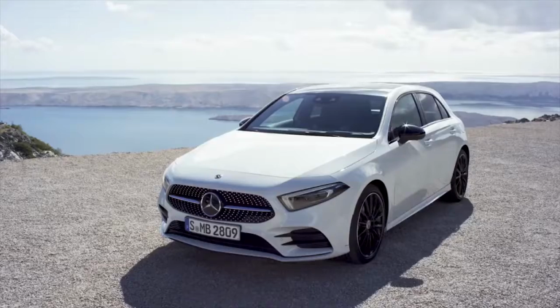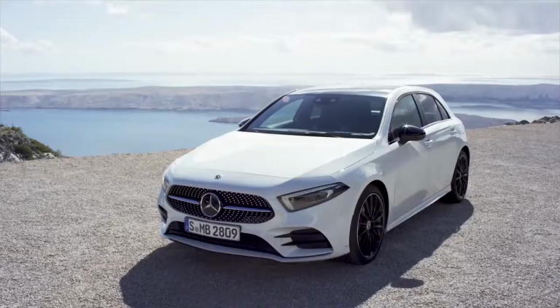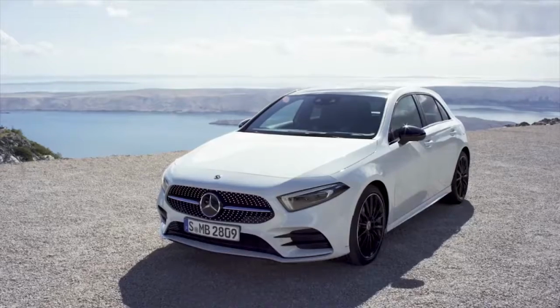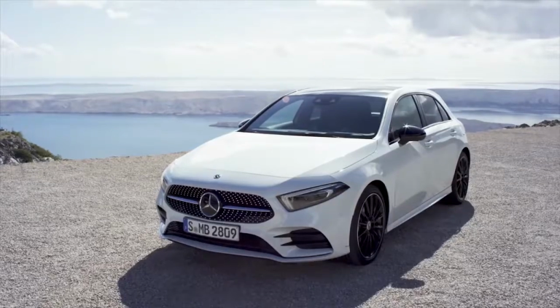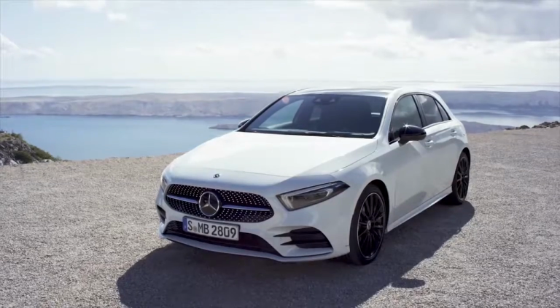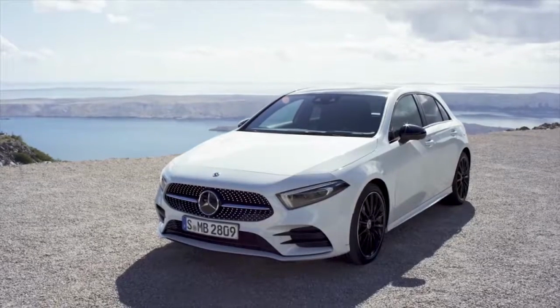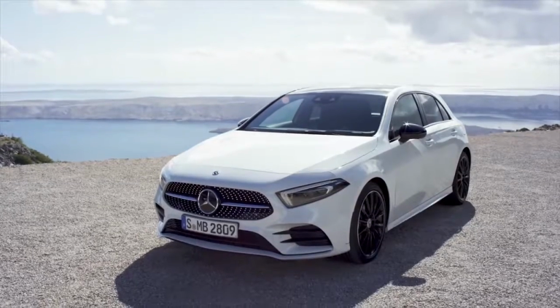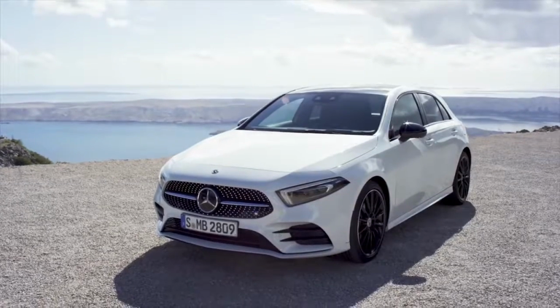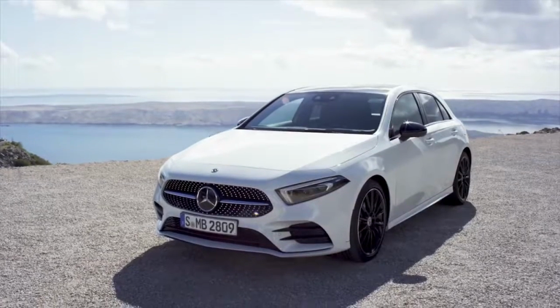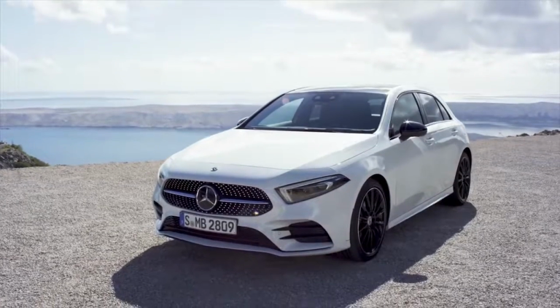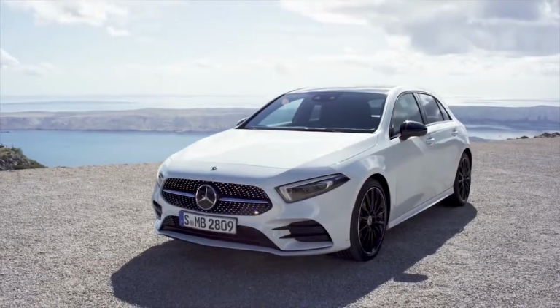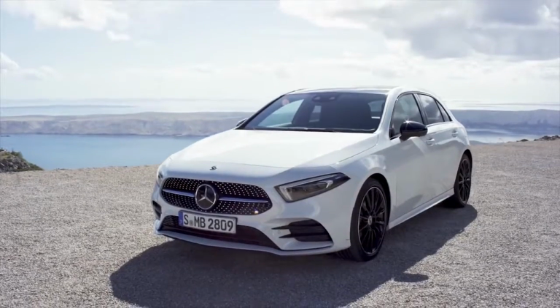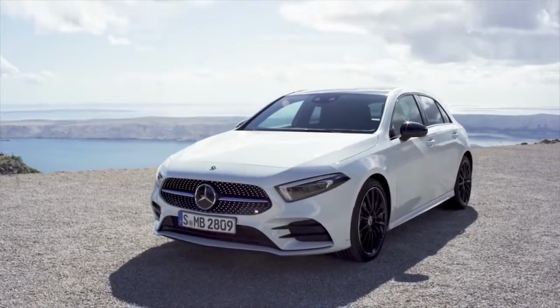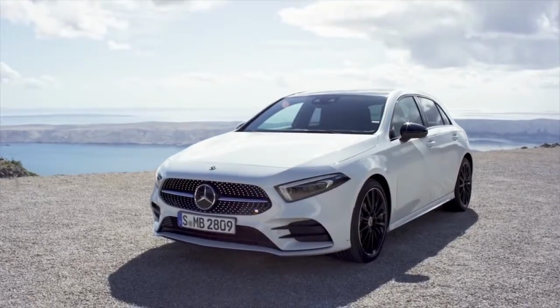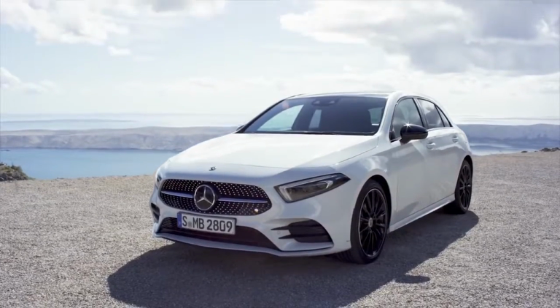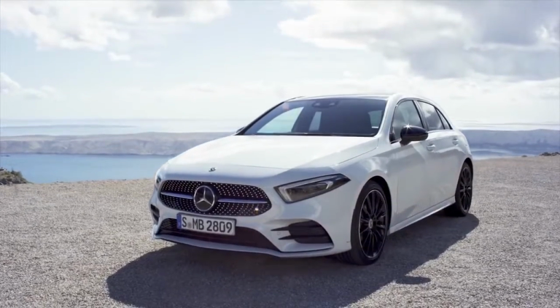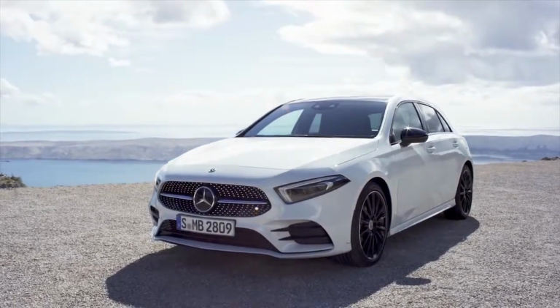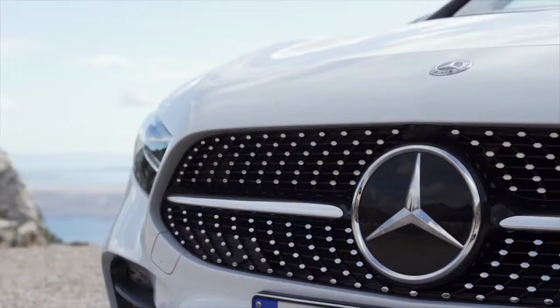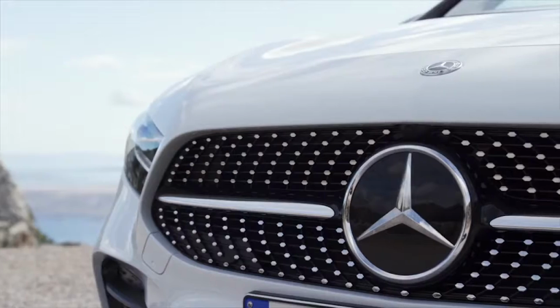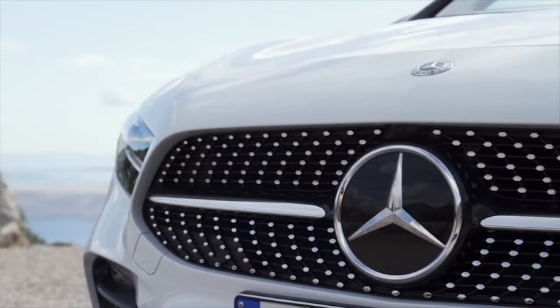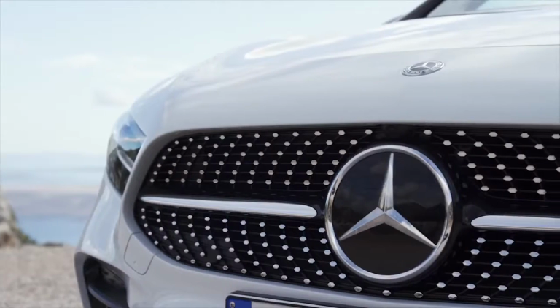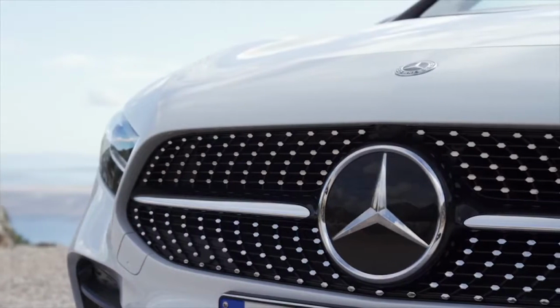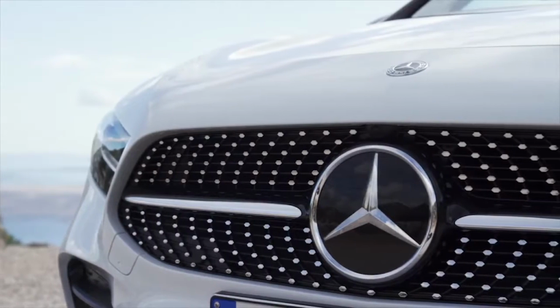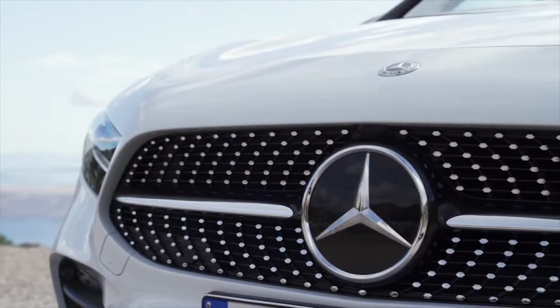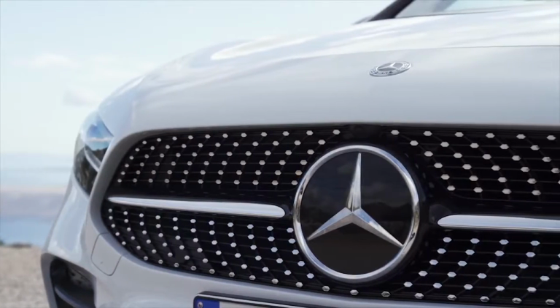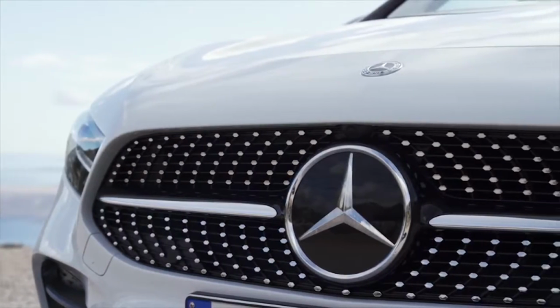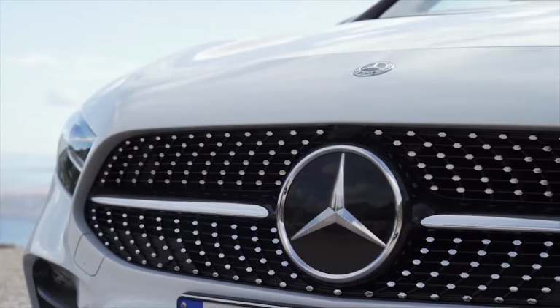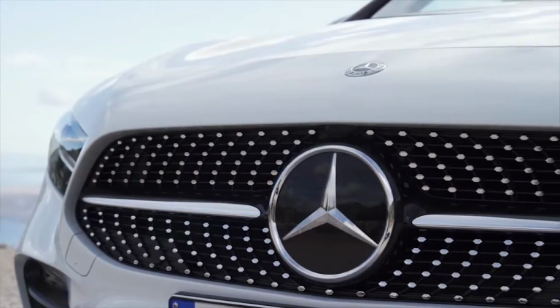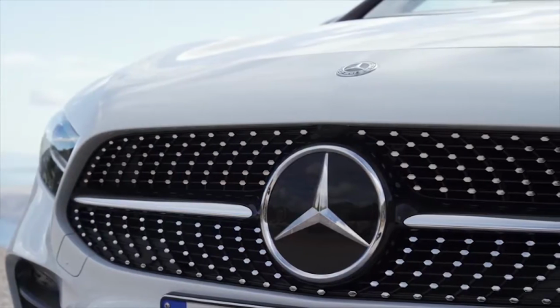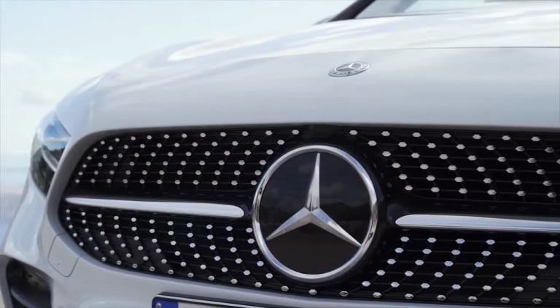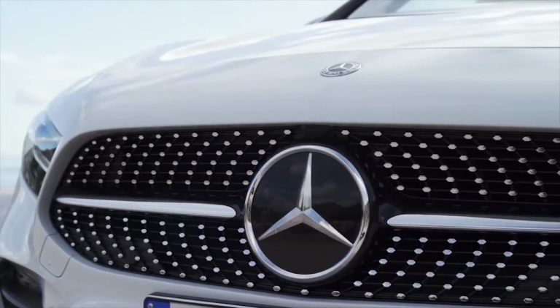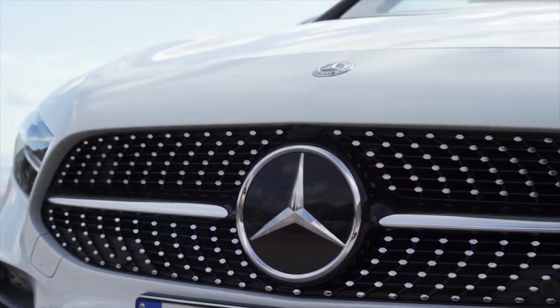This is the all-new Mercedes-Benz A-Class, and here's the CarWow Top 10 Things You Need to Know About It.